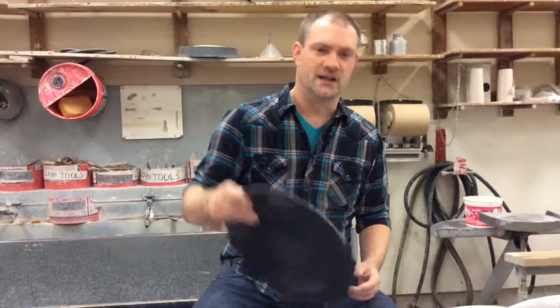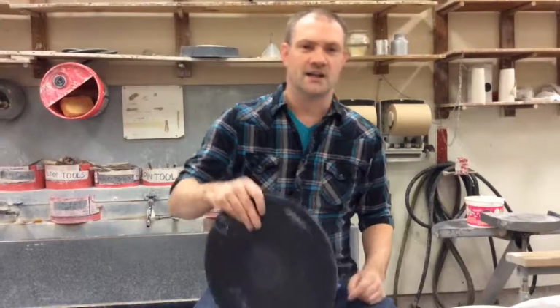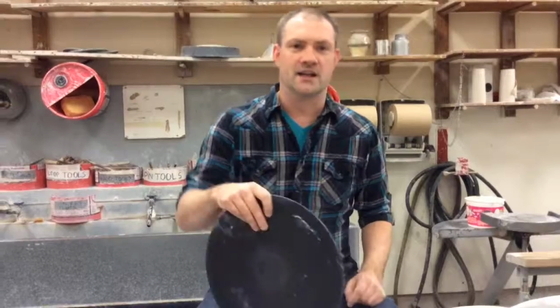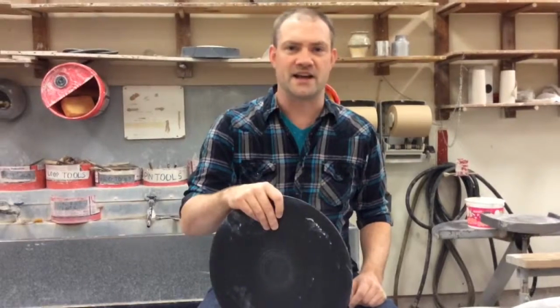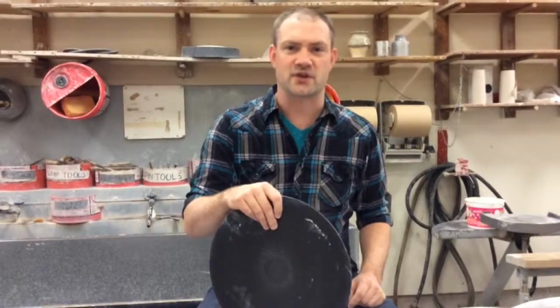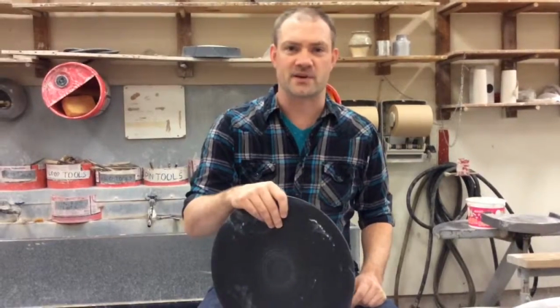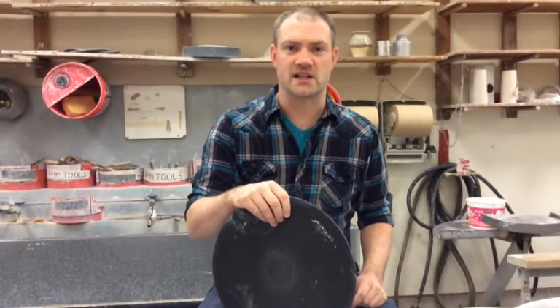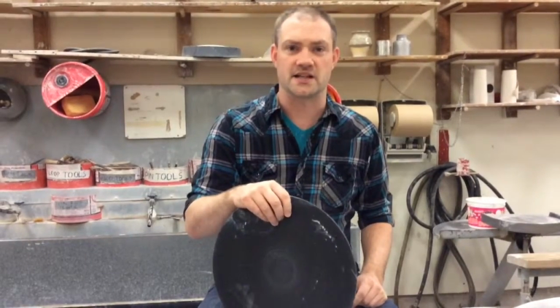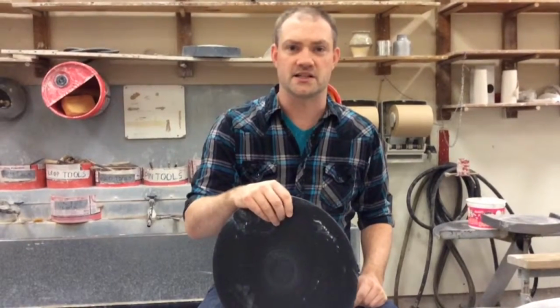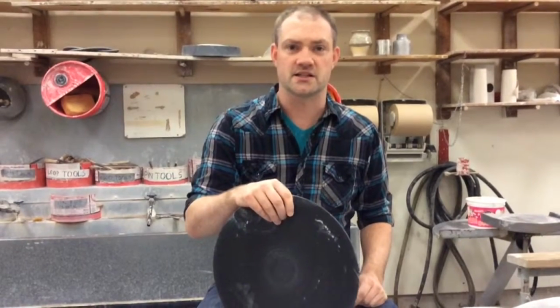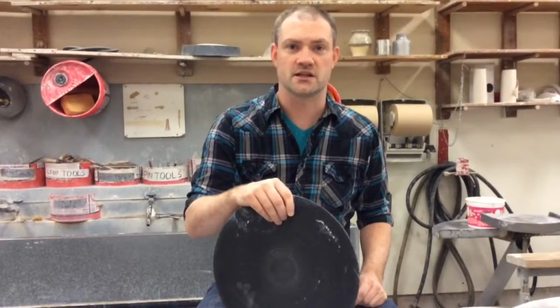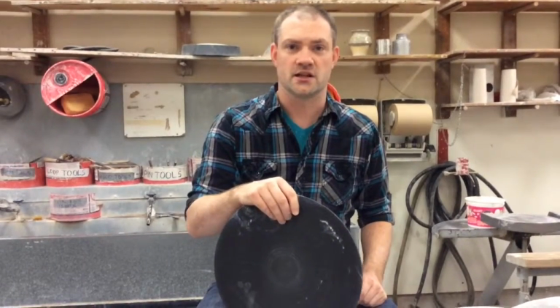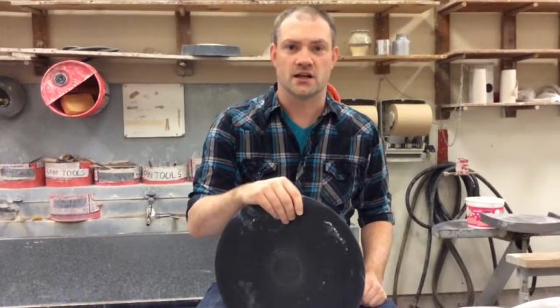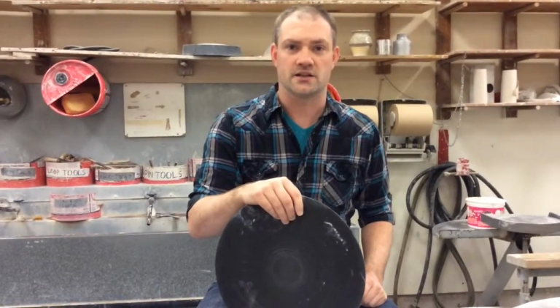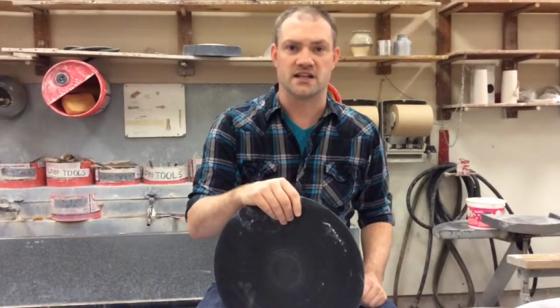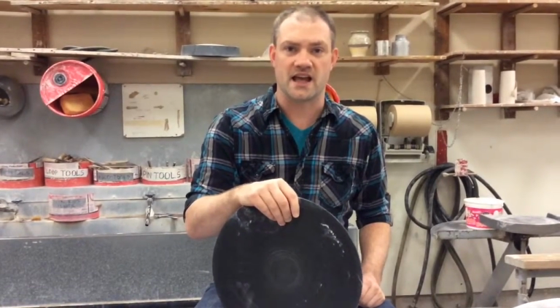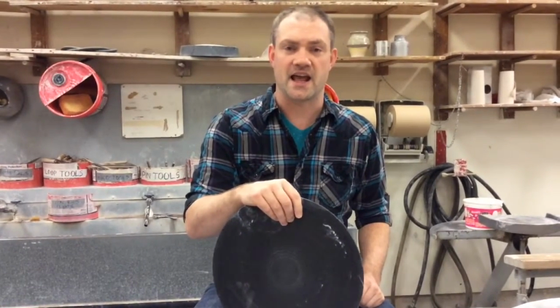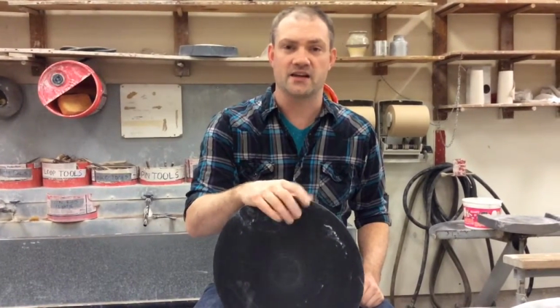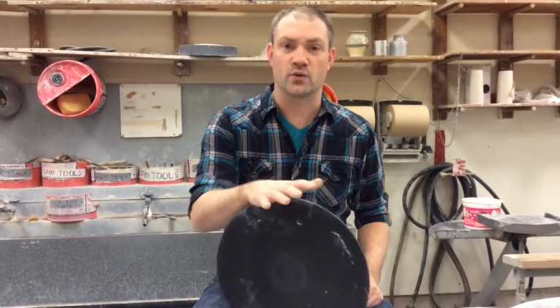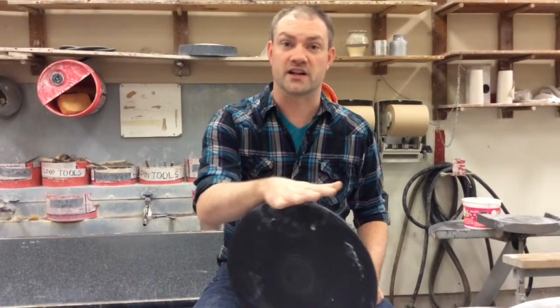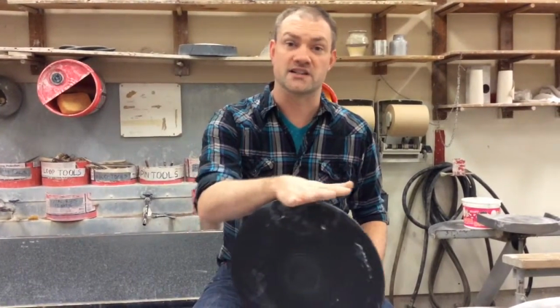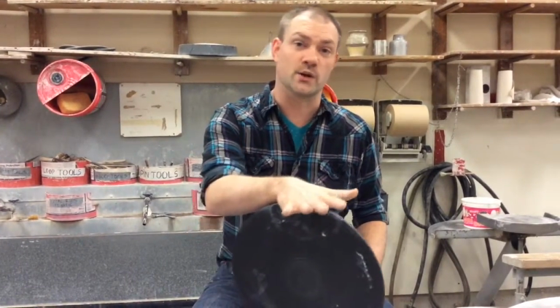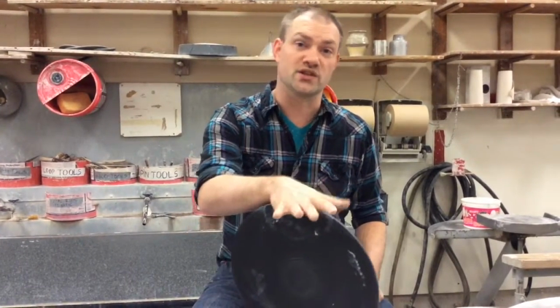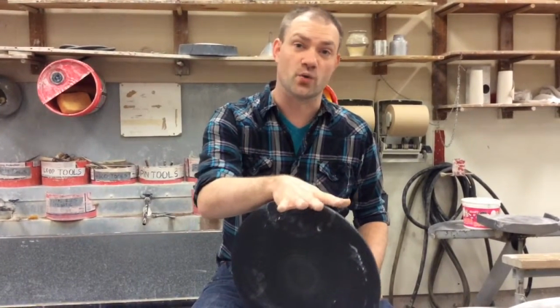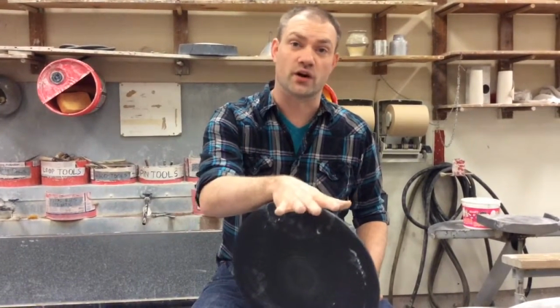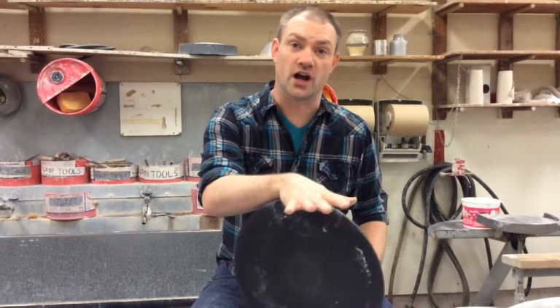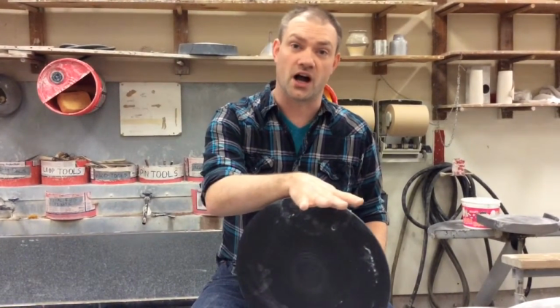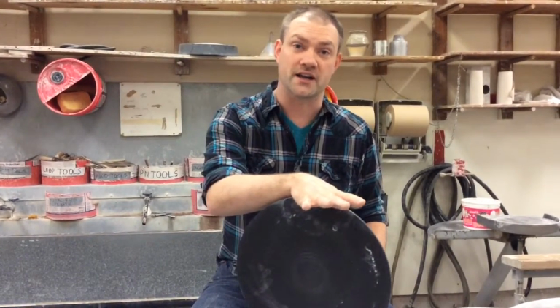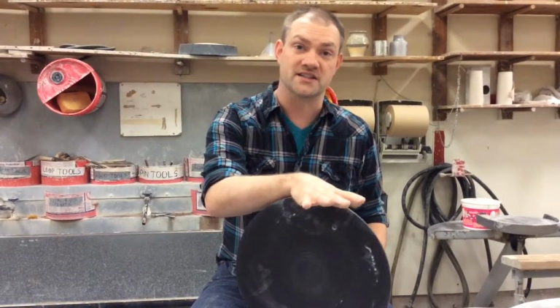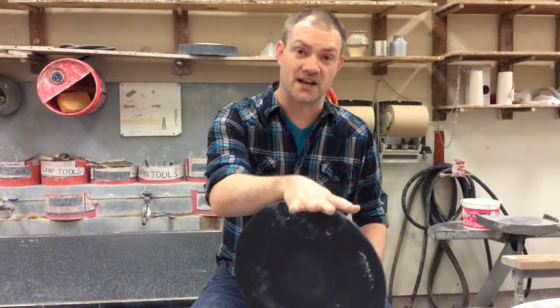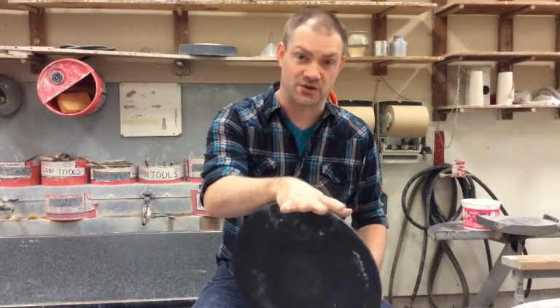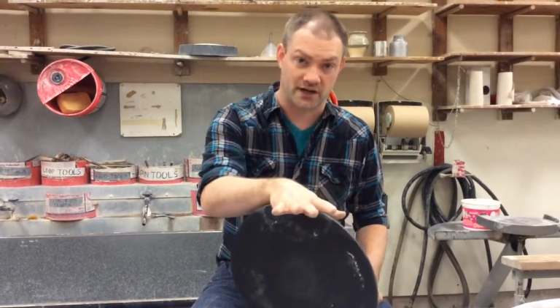Hey Ceramics Classes! Today we're continuing to work on centering.